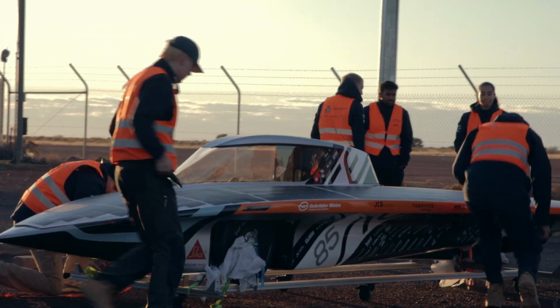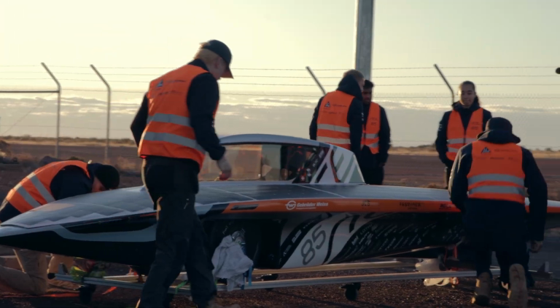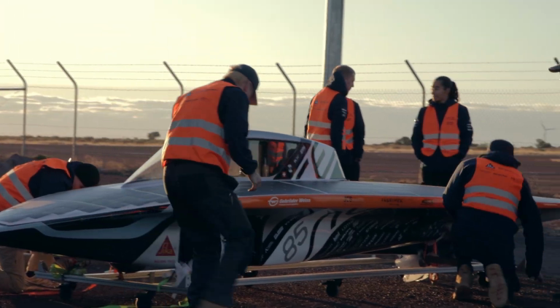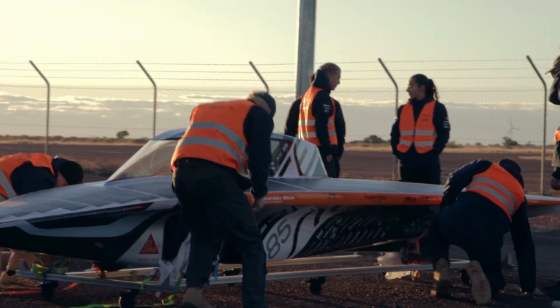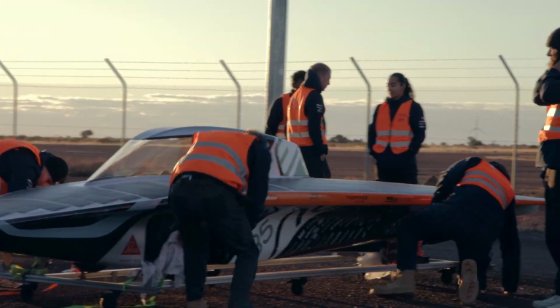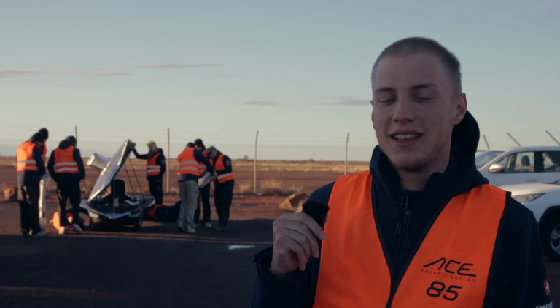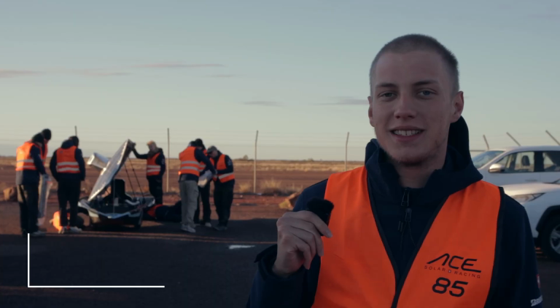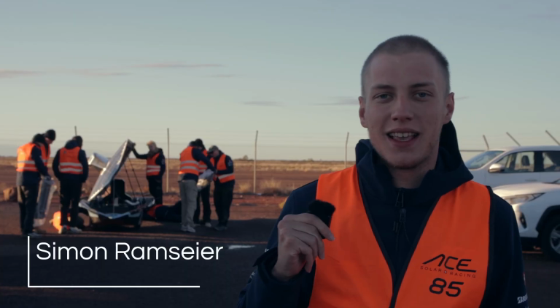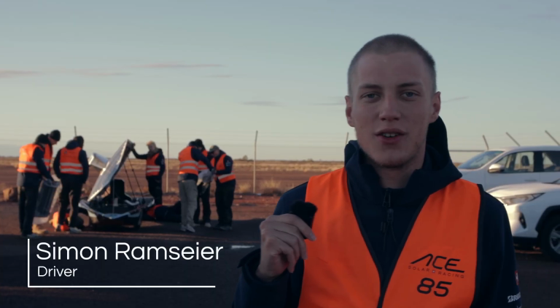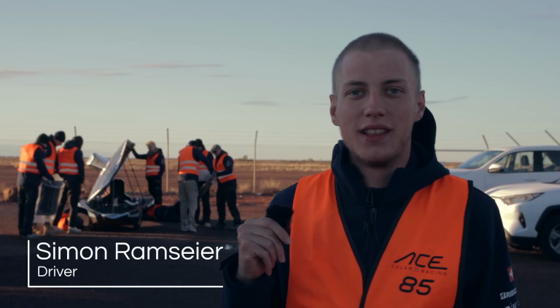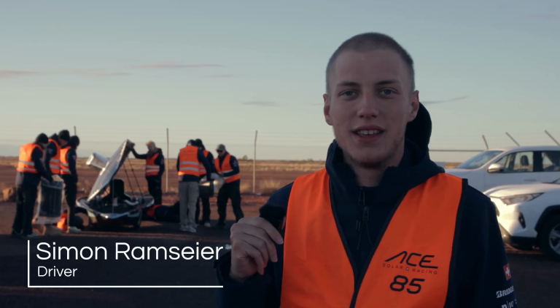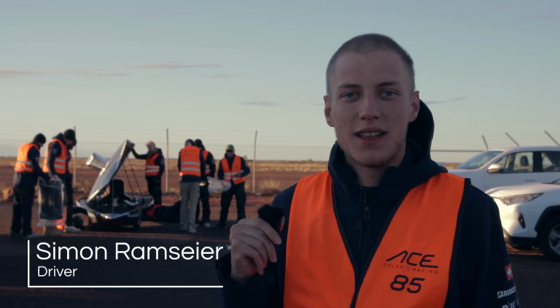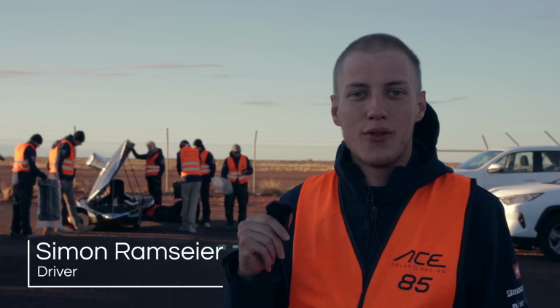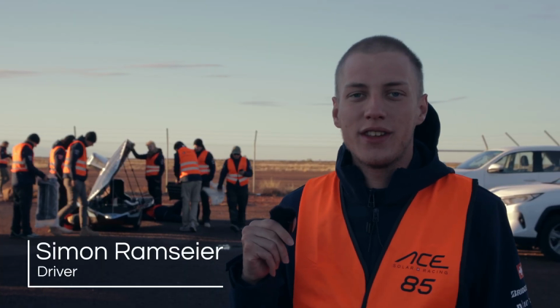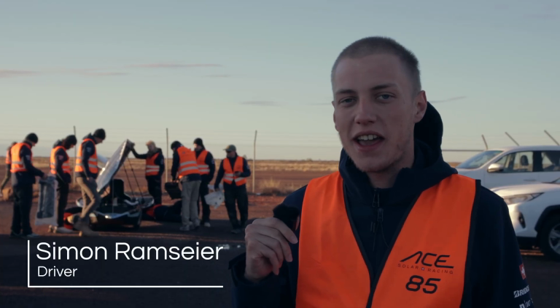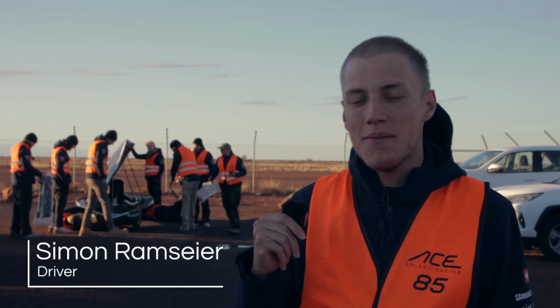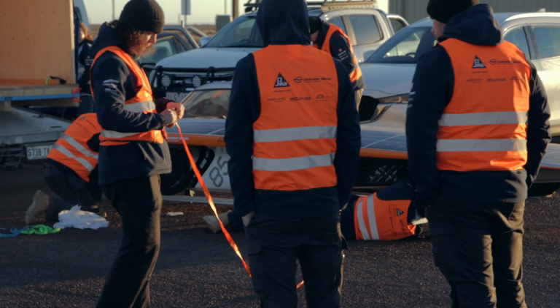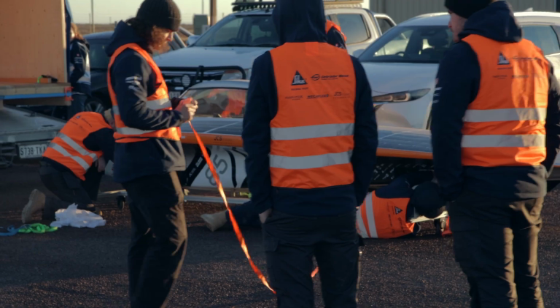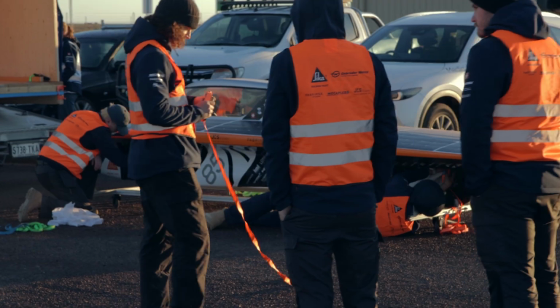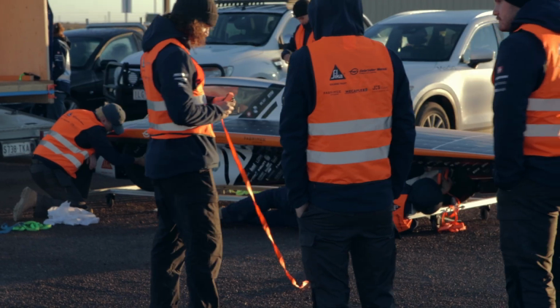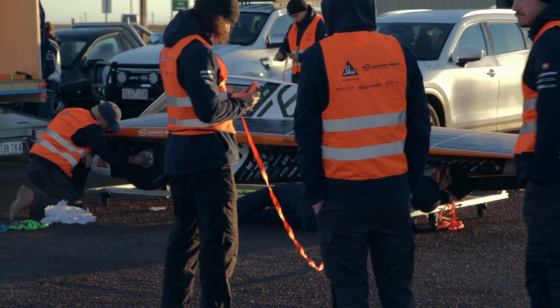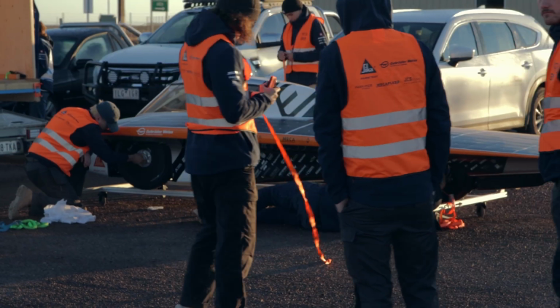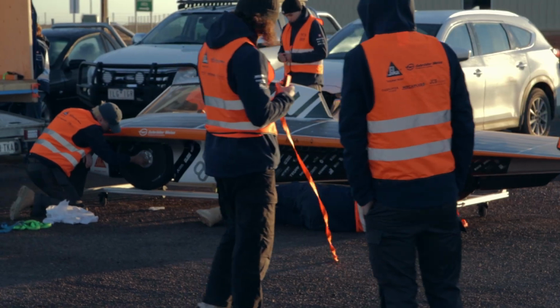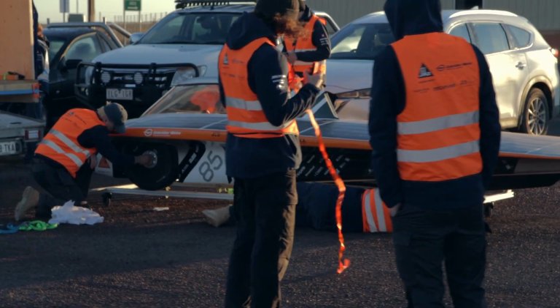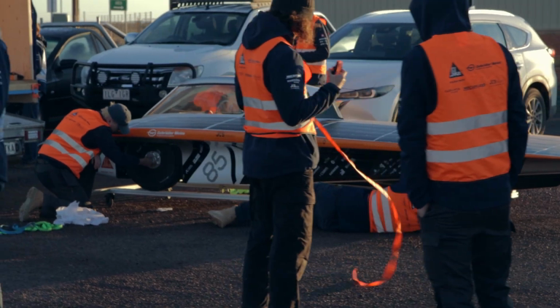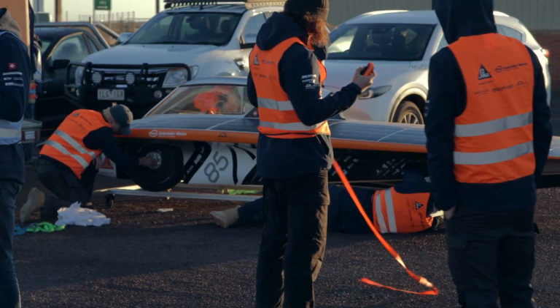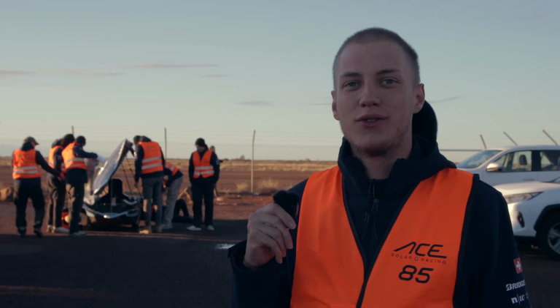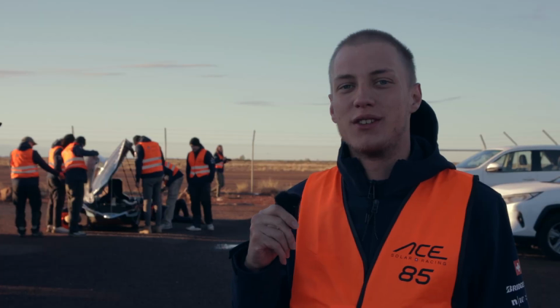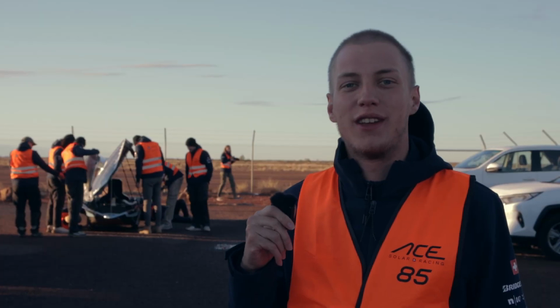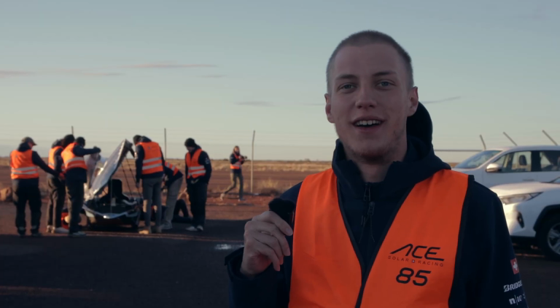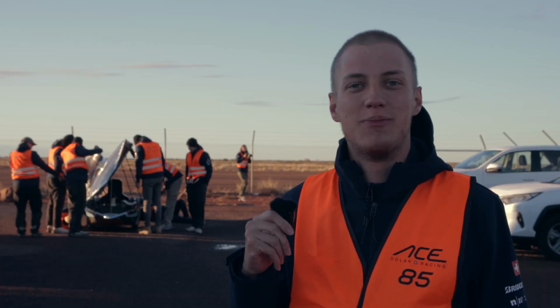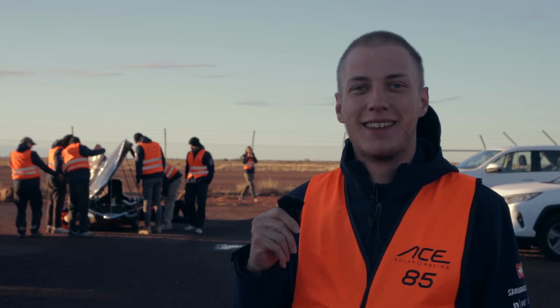Good morning. It's currently 7:30 a.m. and we've prepared our car for the first drive through the Australian Autopack.